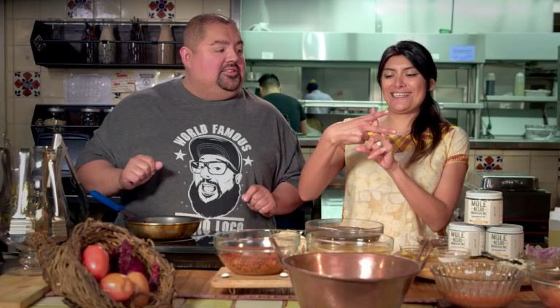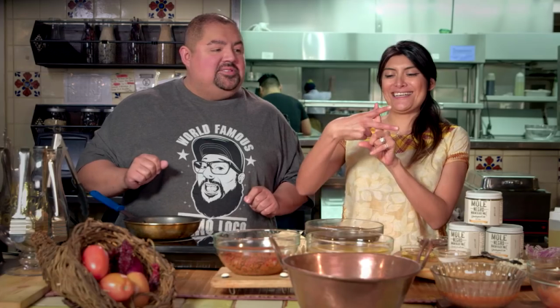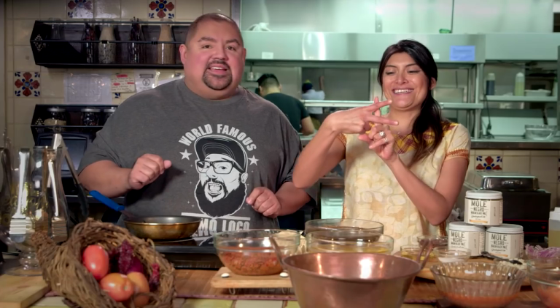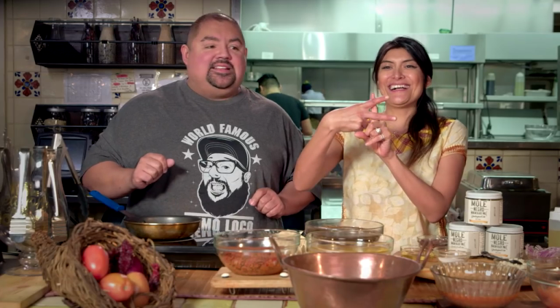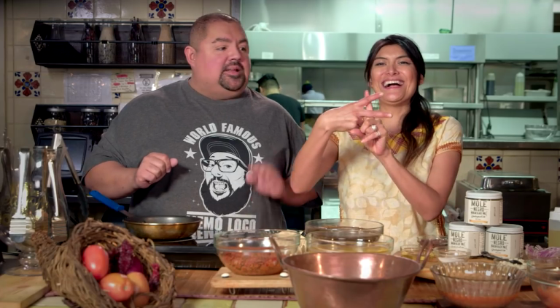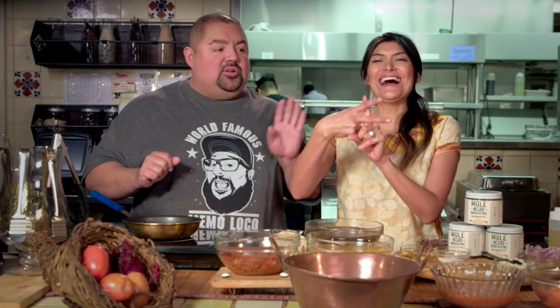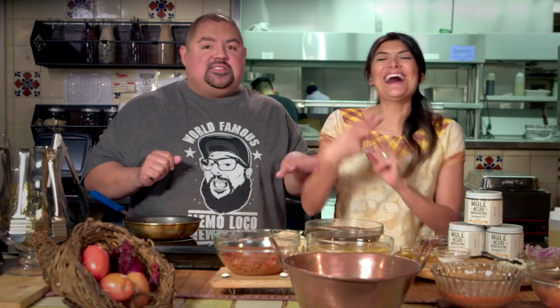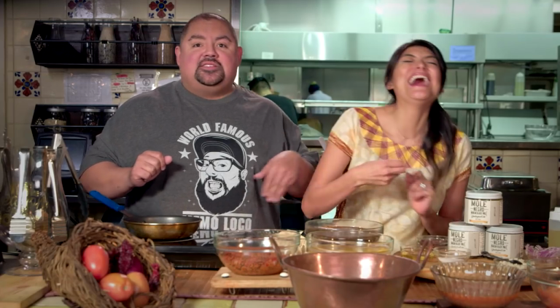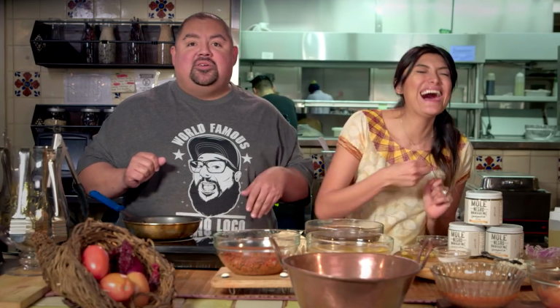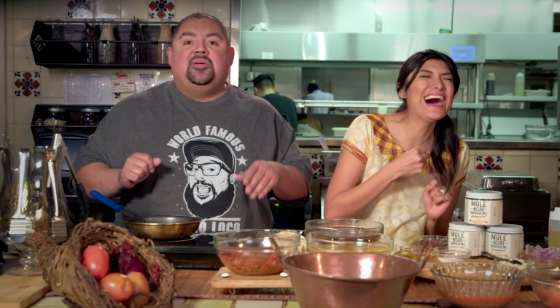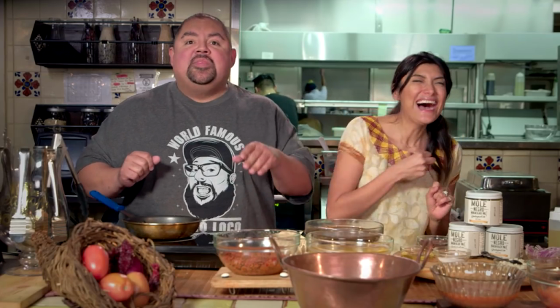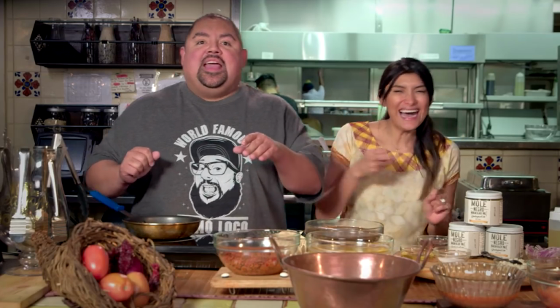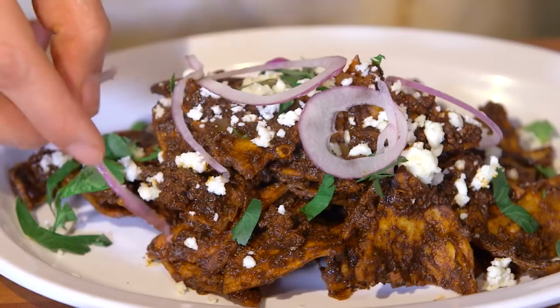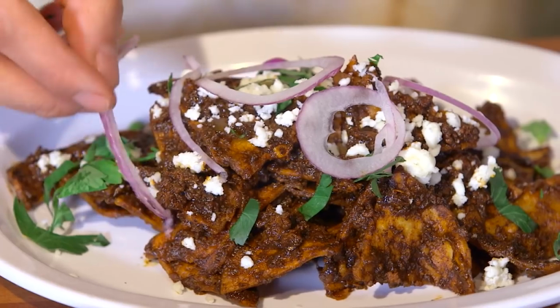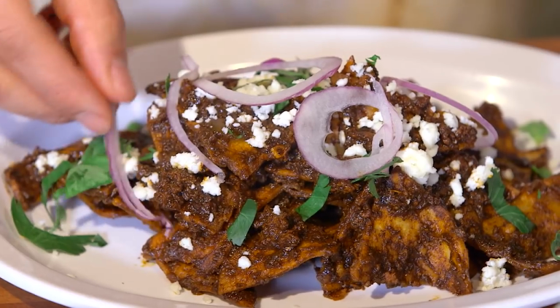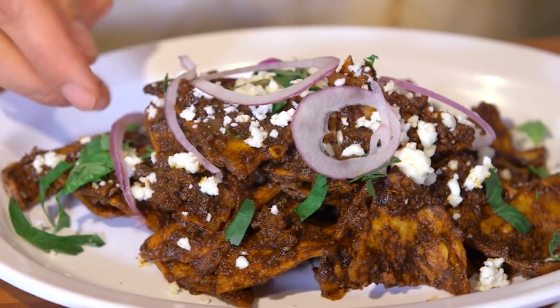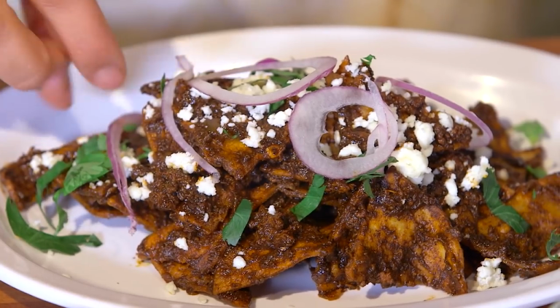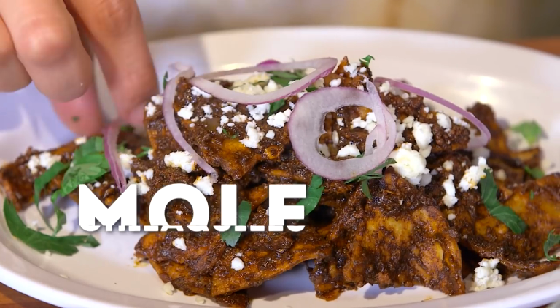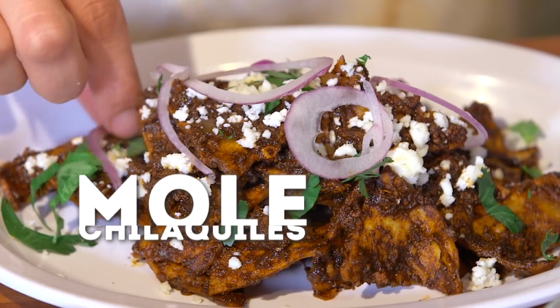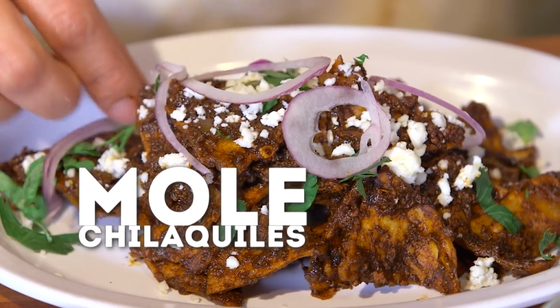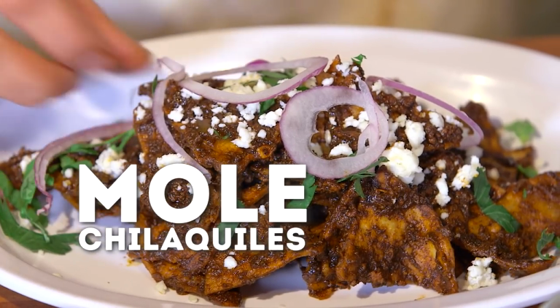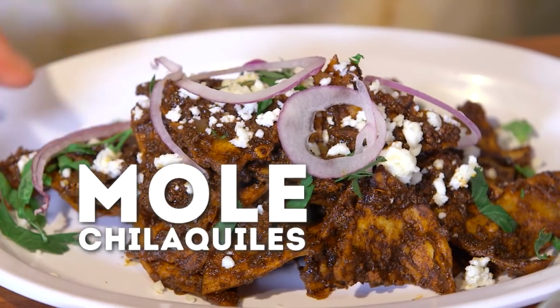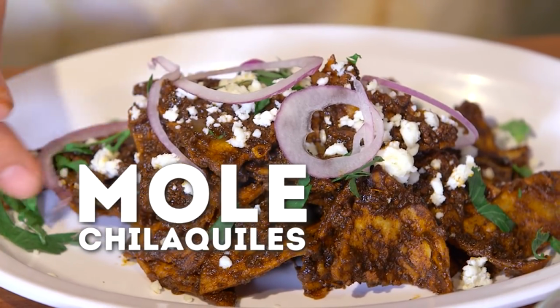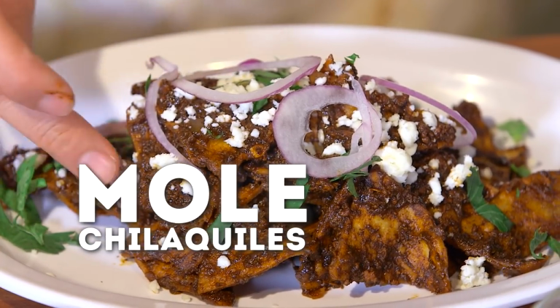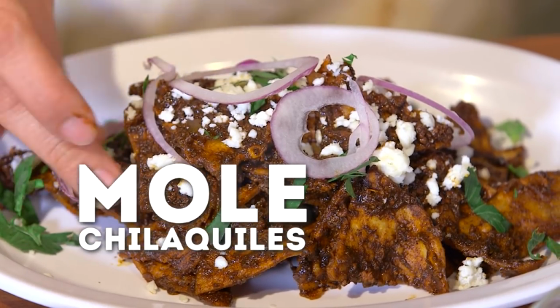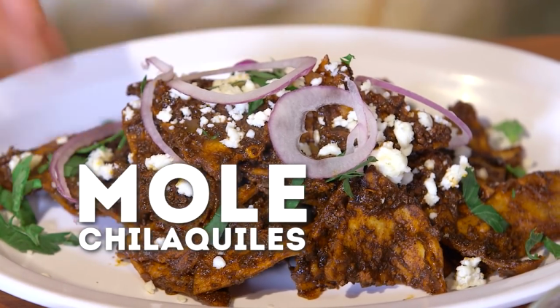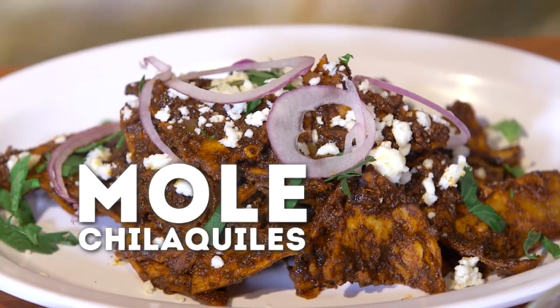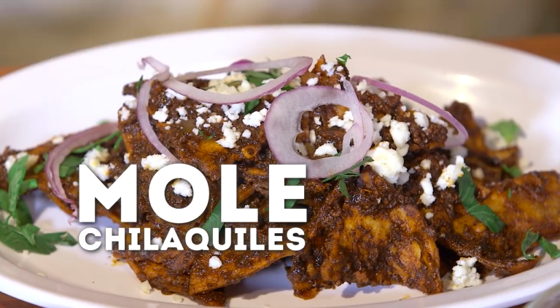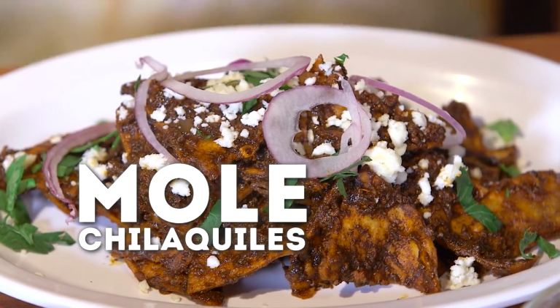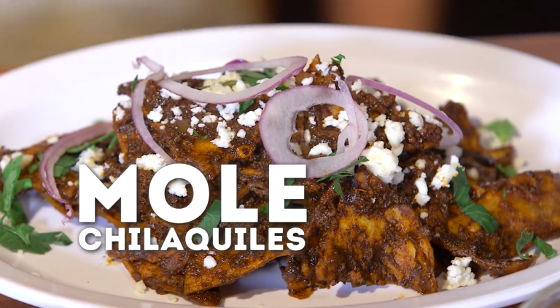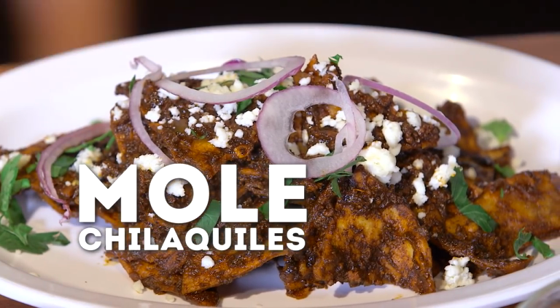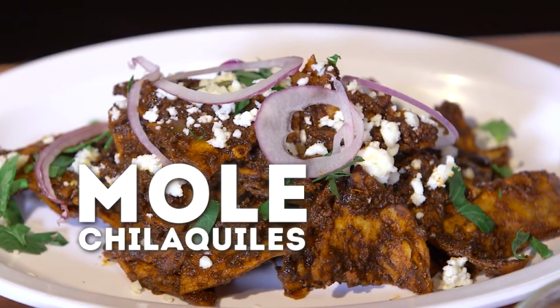Yeah, don't say K, stop throwing signs, girl. So we're going to be making mole chilaquilas, and I'm very excited for you to try these.